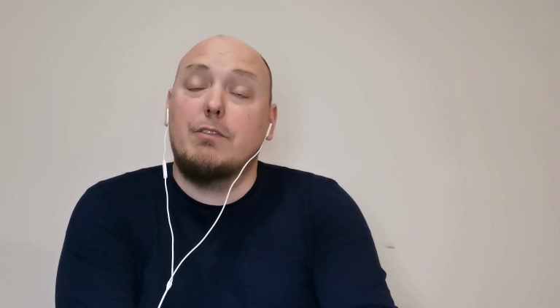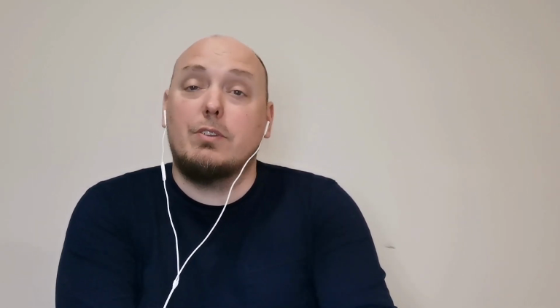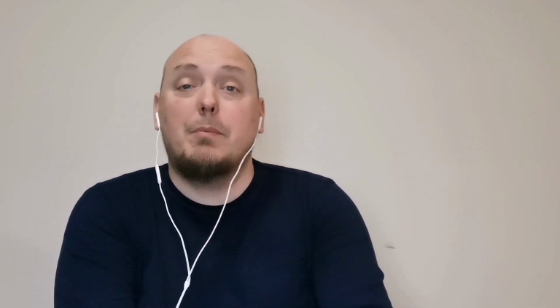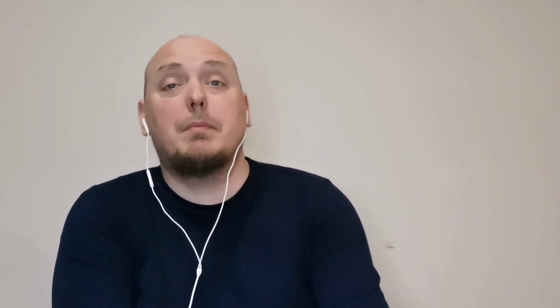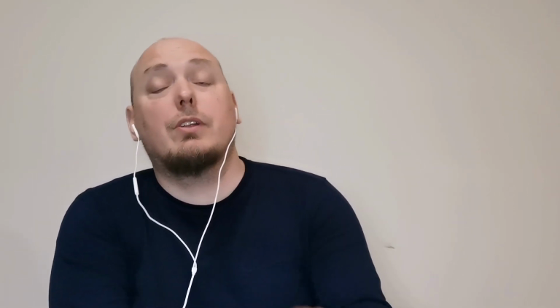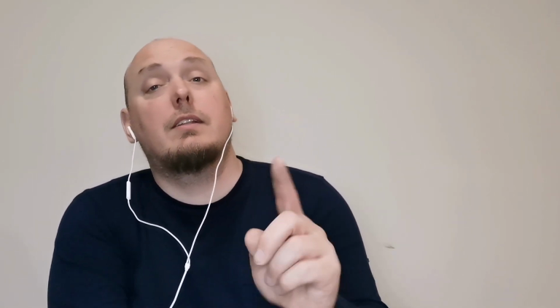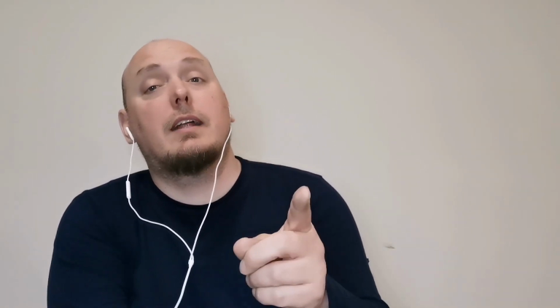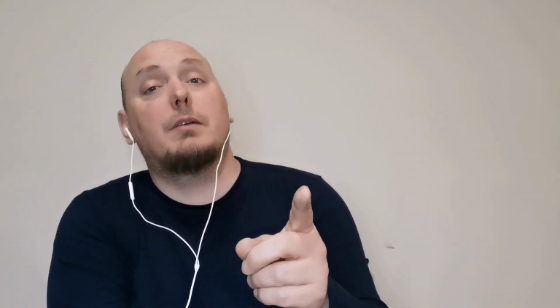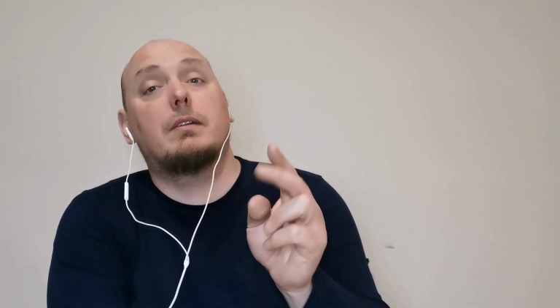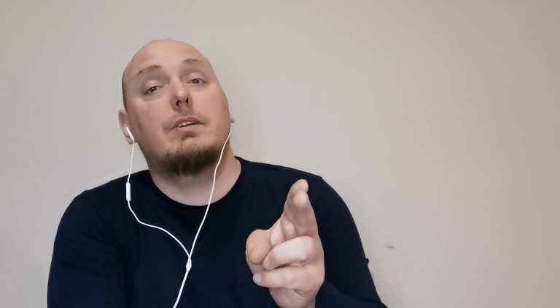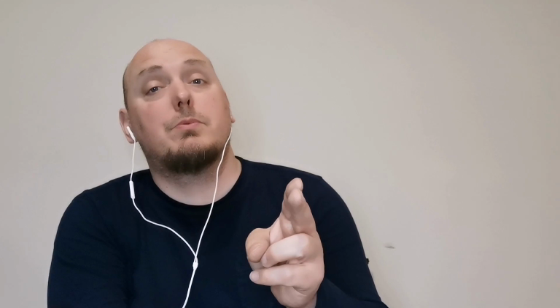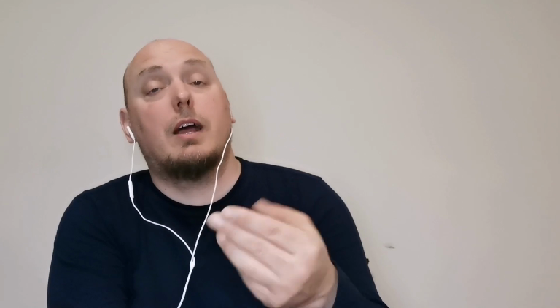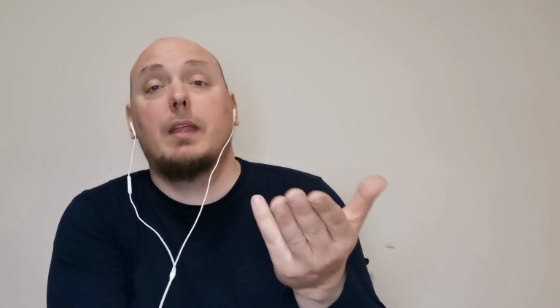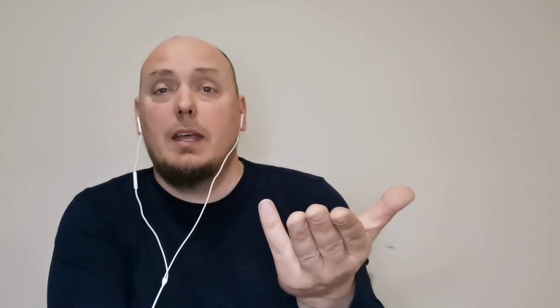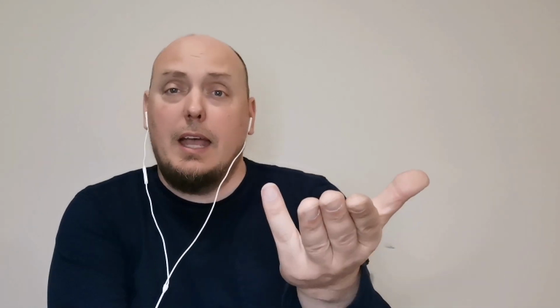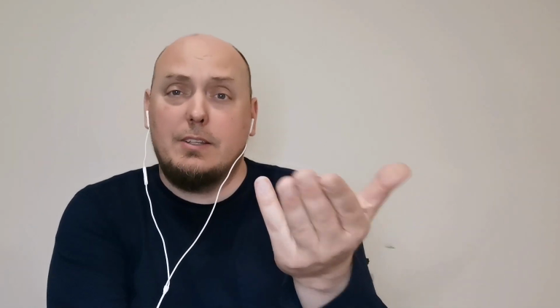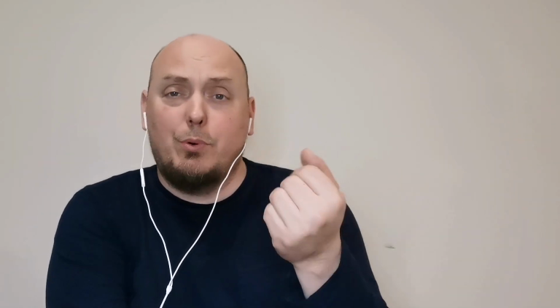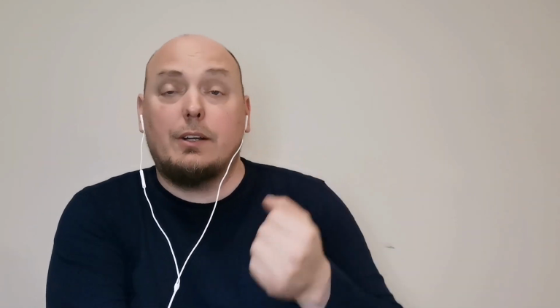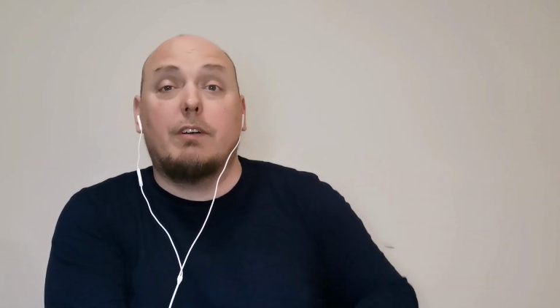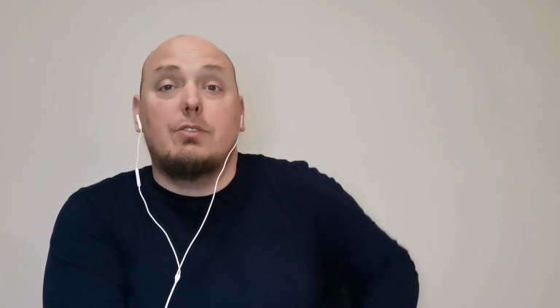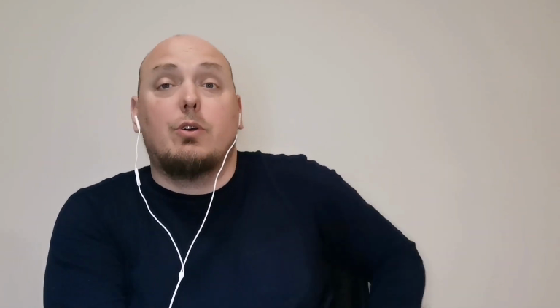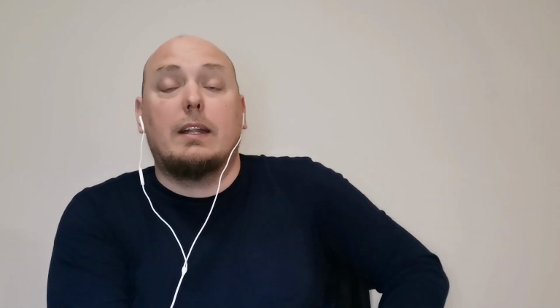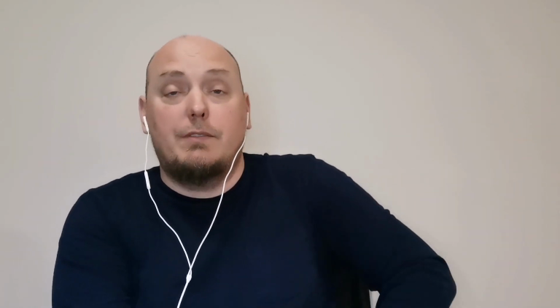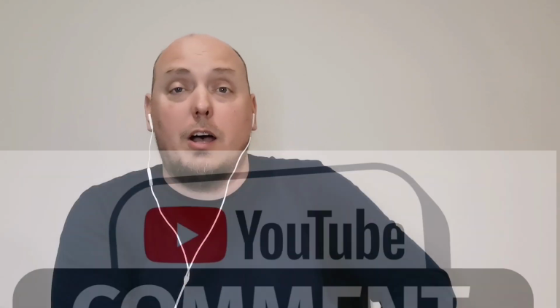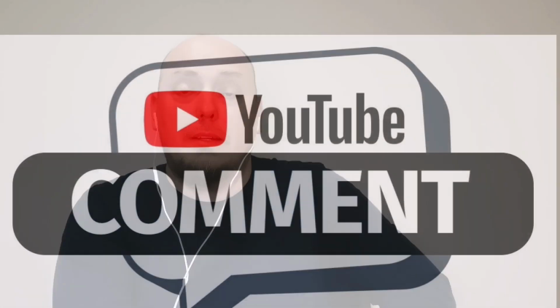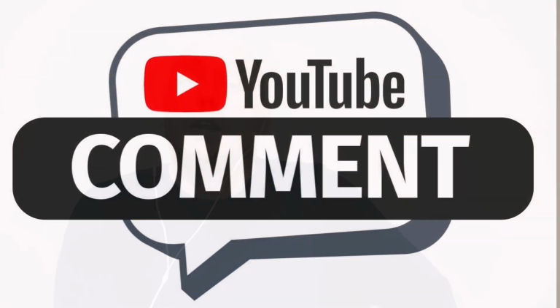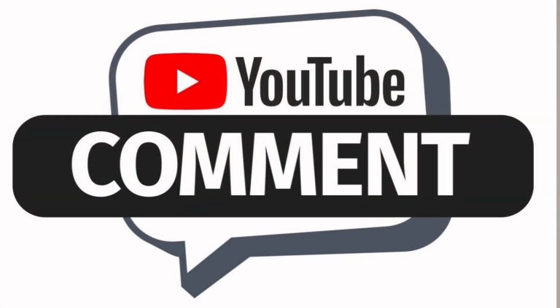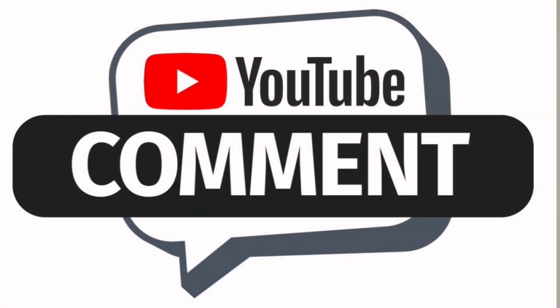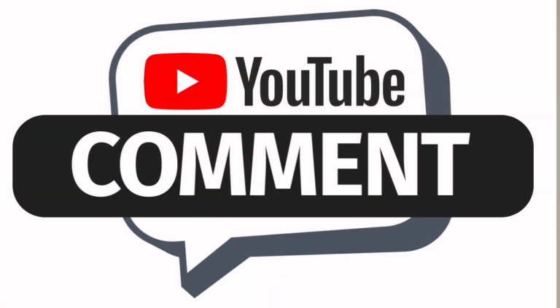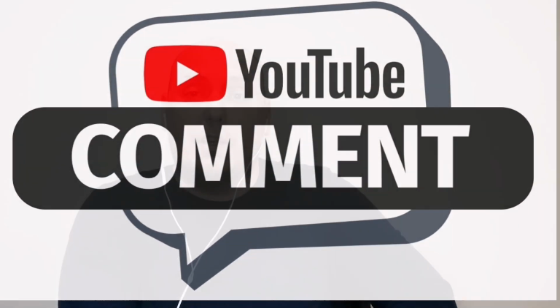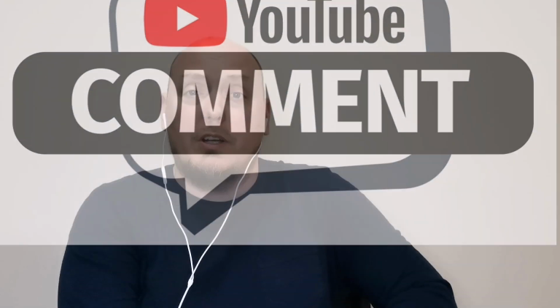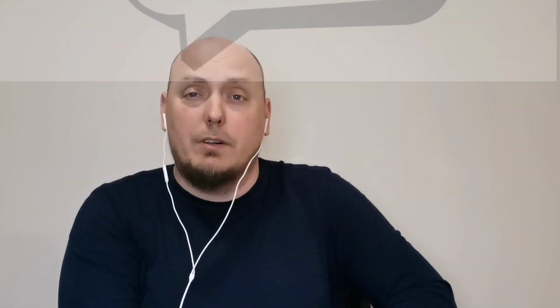Thank you for your time. Make sure you hit that like button, please subscribe, and I'm going to invite you to go ahead and leave a comment talking about your favorite cover.